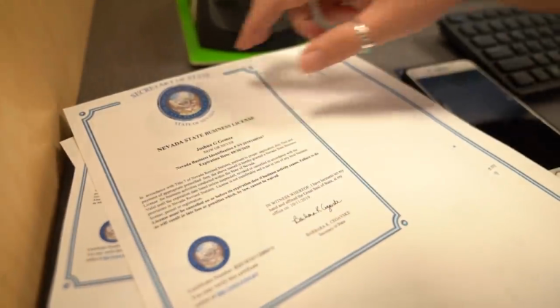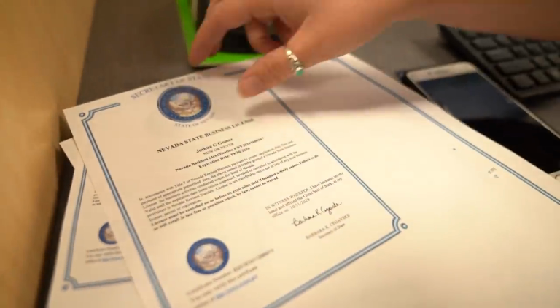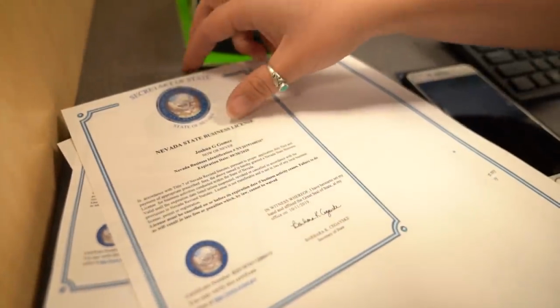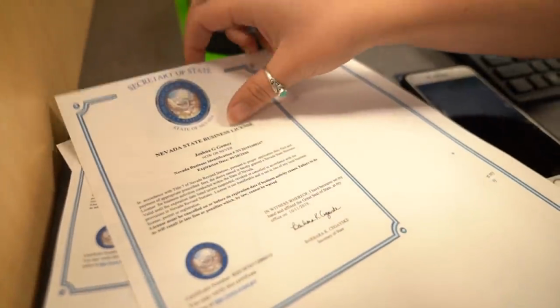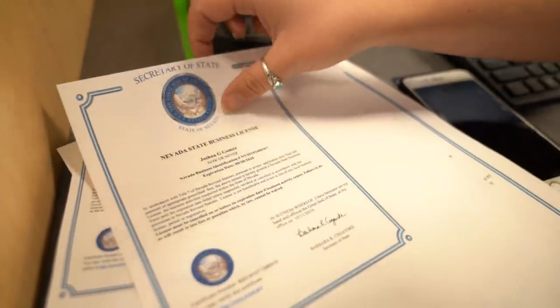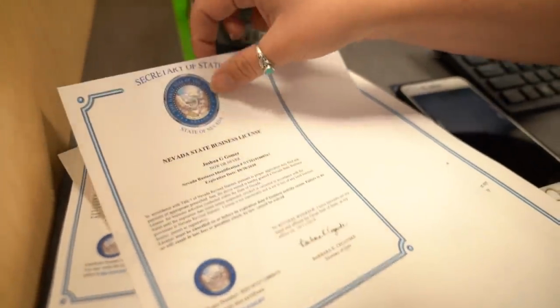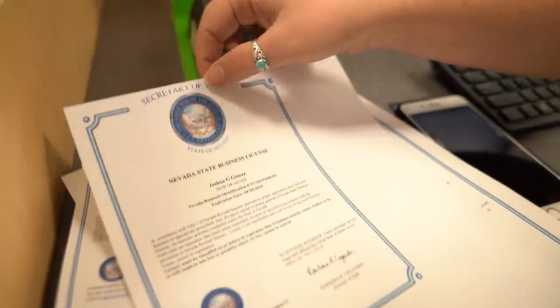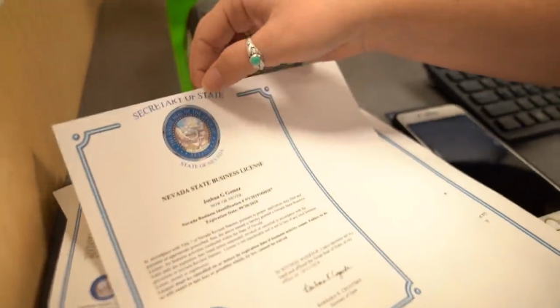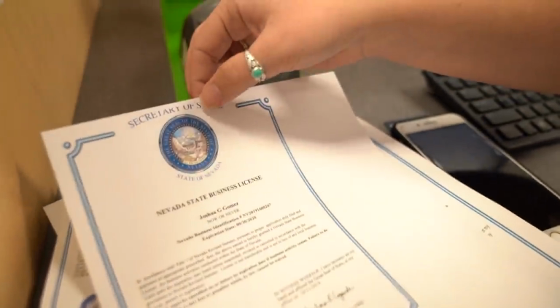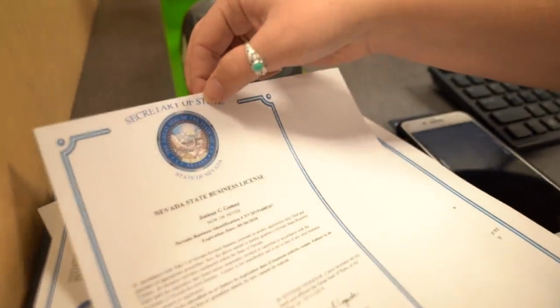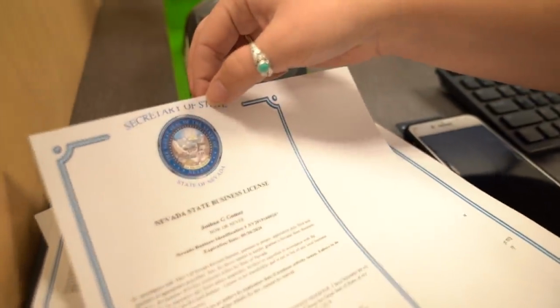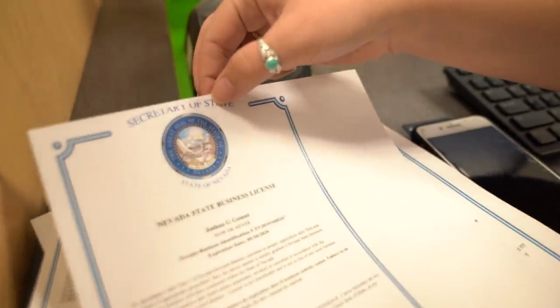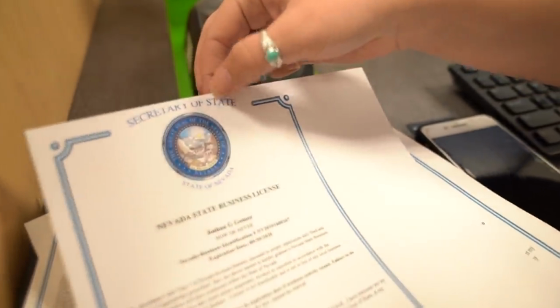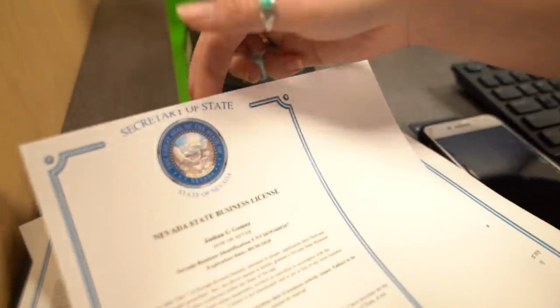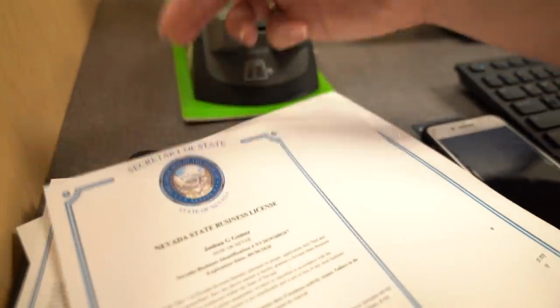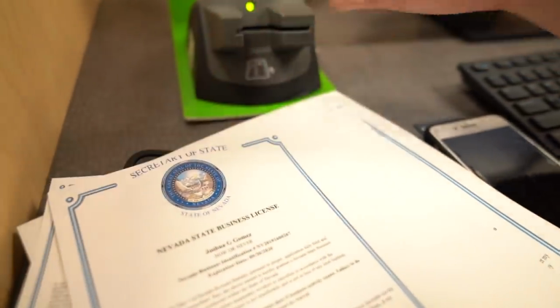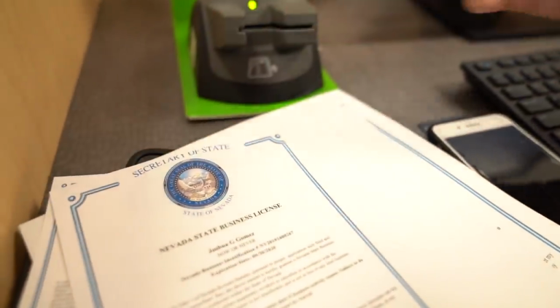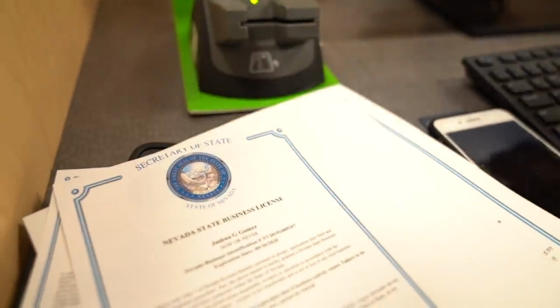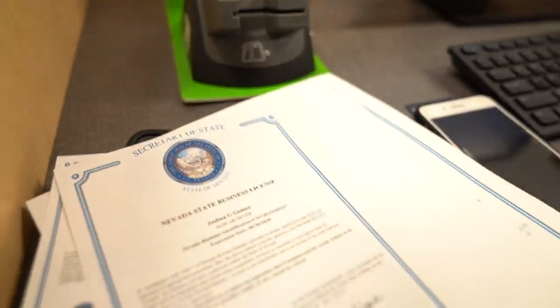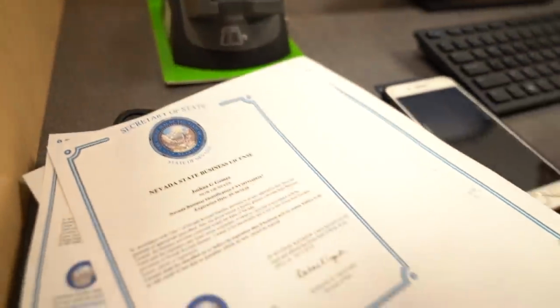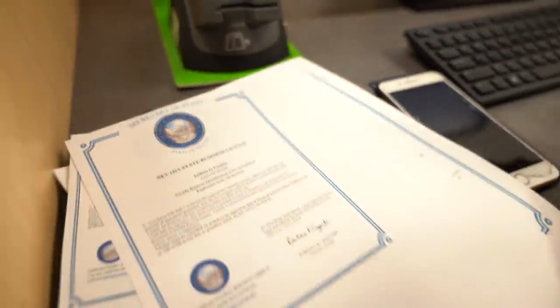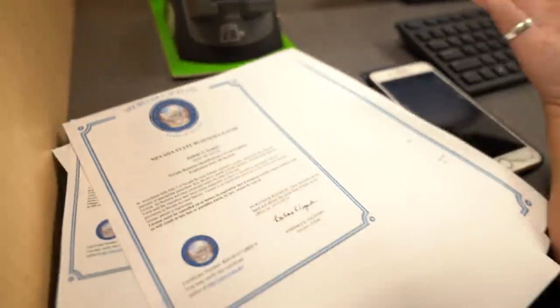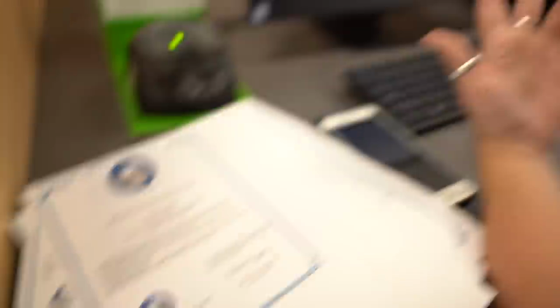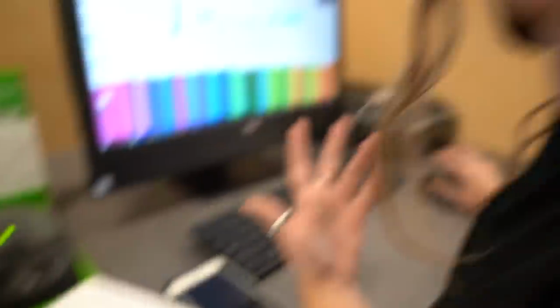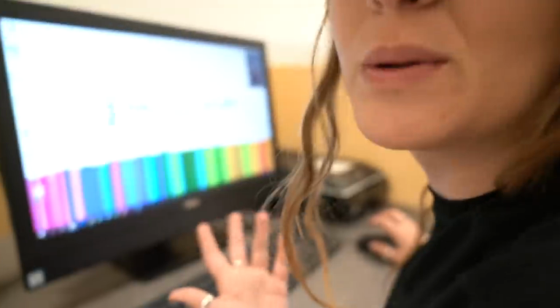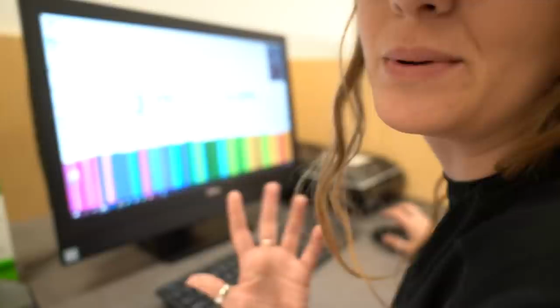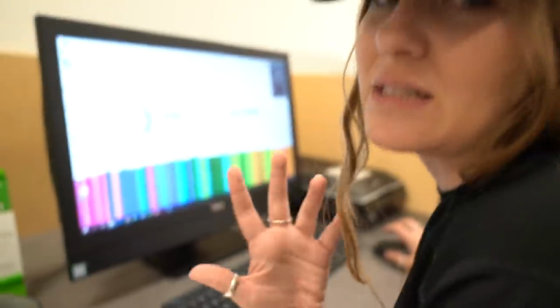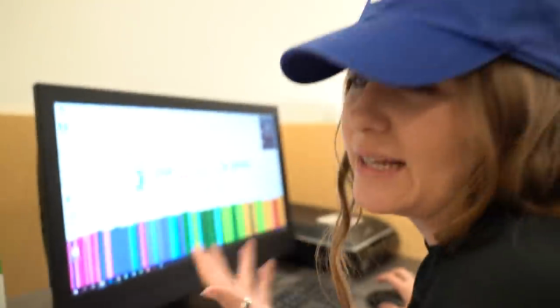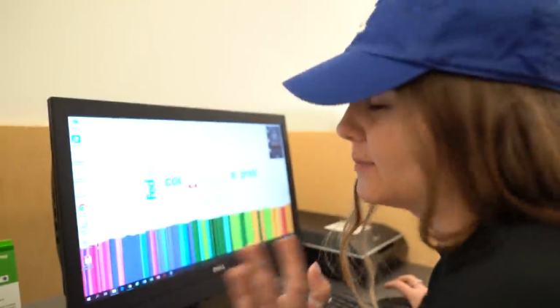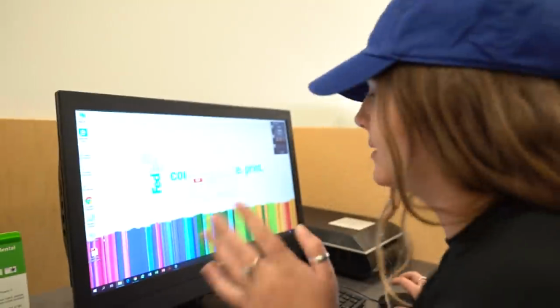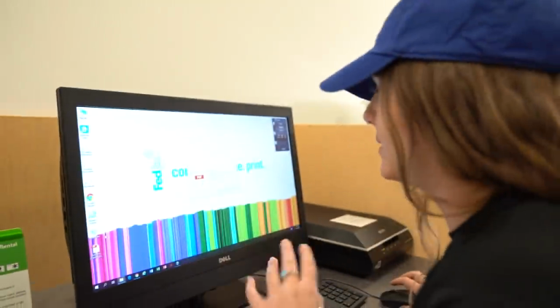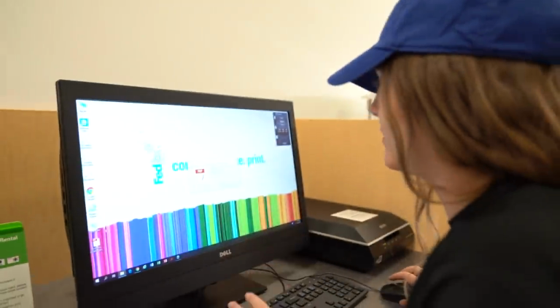The only thing is this printer sucks — it still got cut off at the top. We'll probably reprint it later, but whatever.